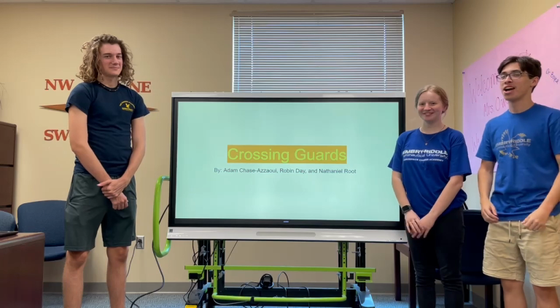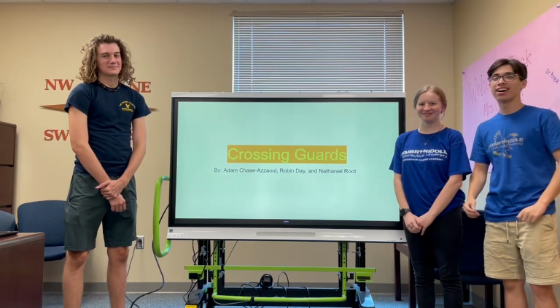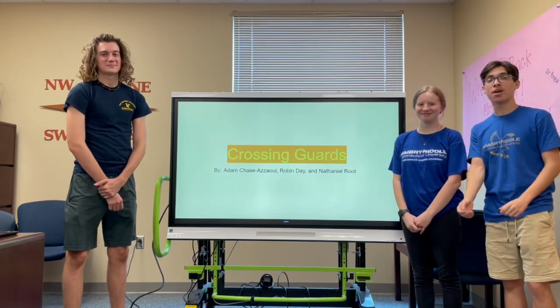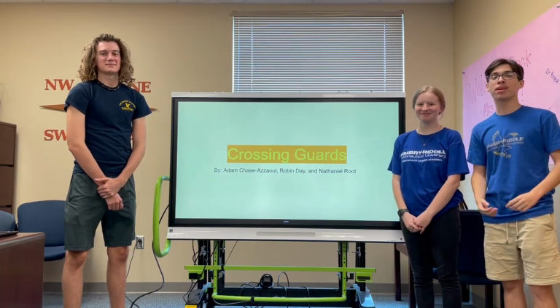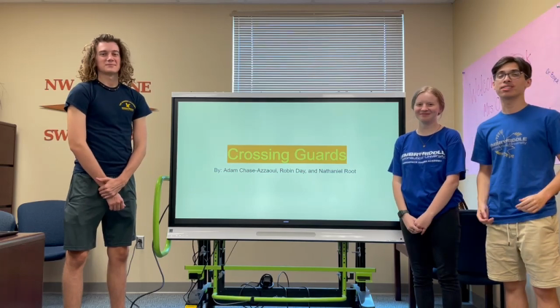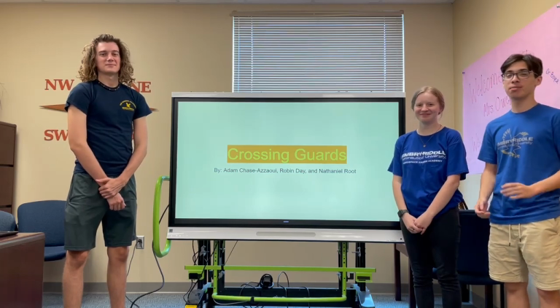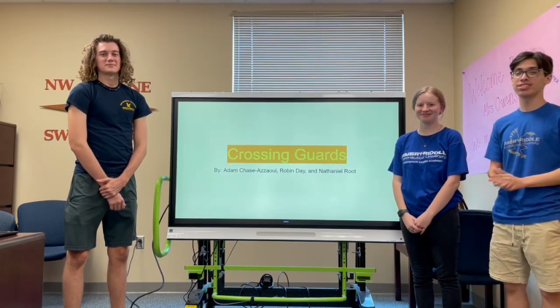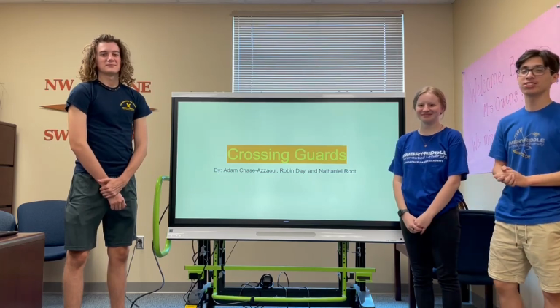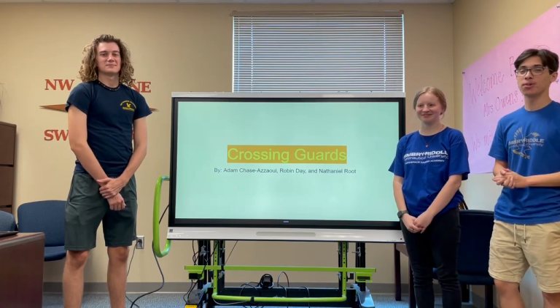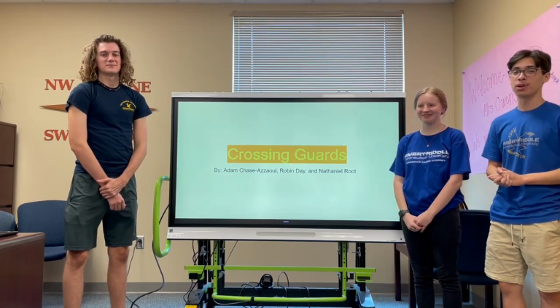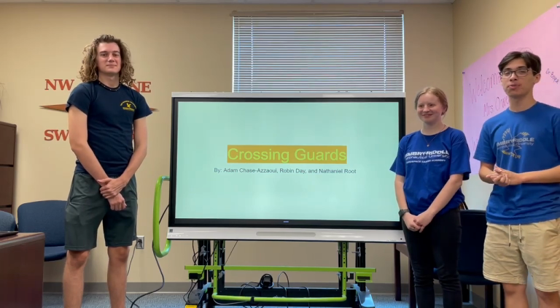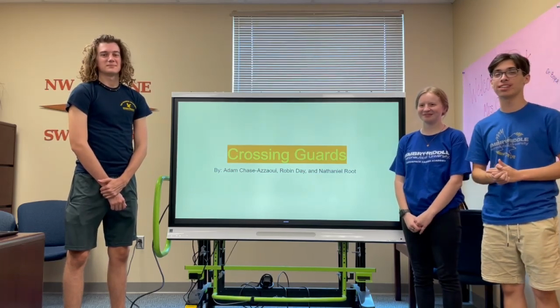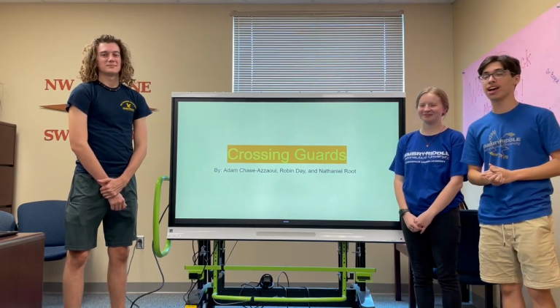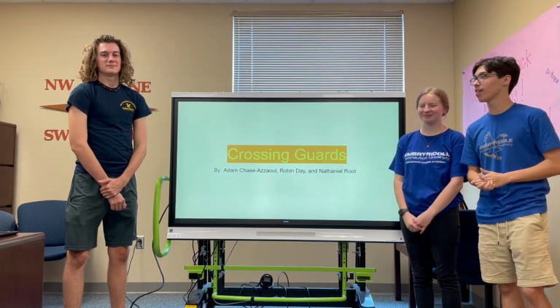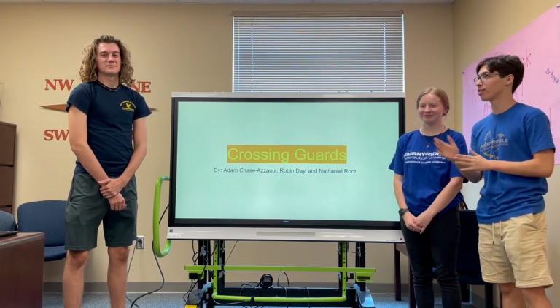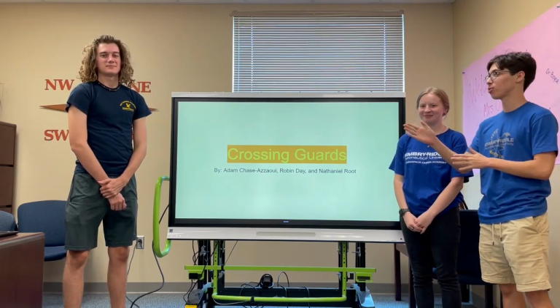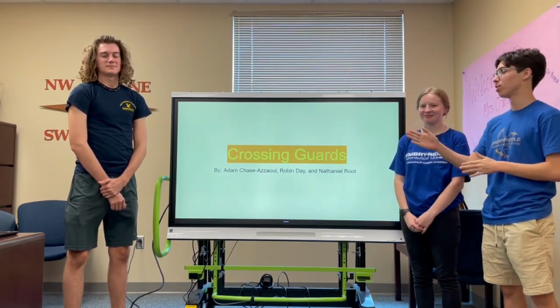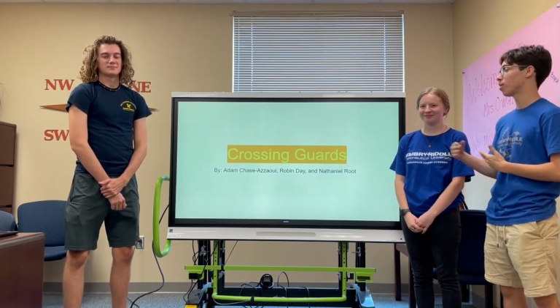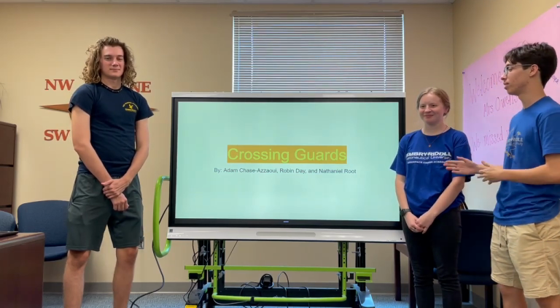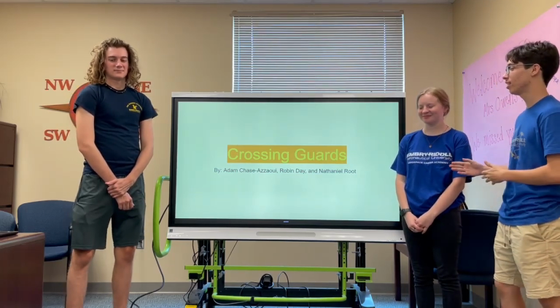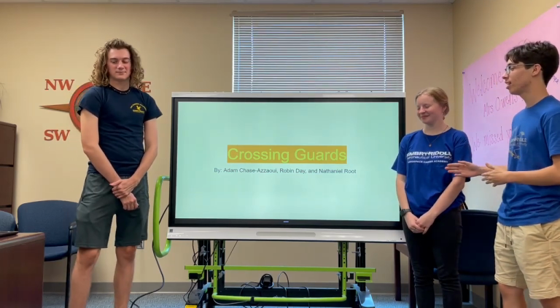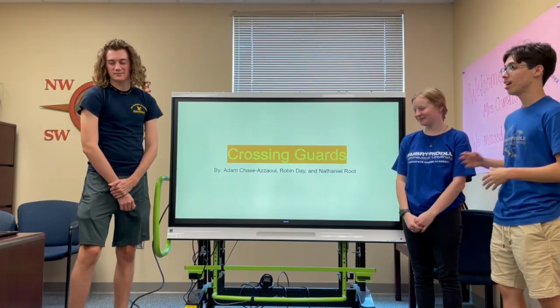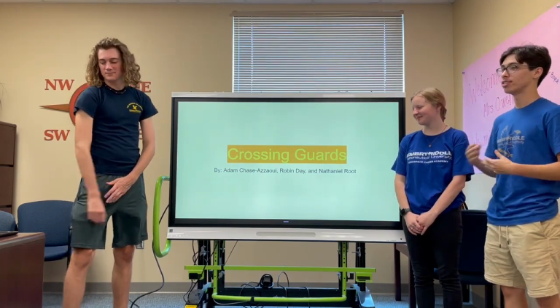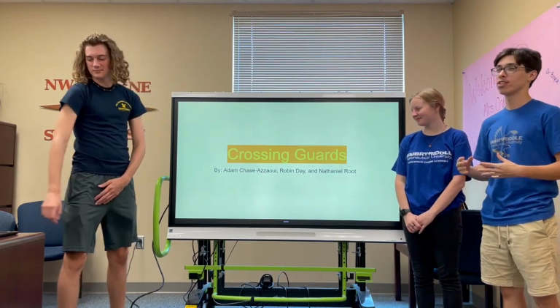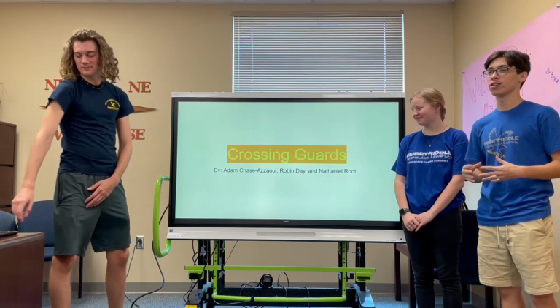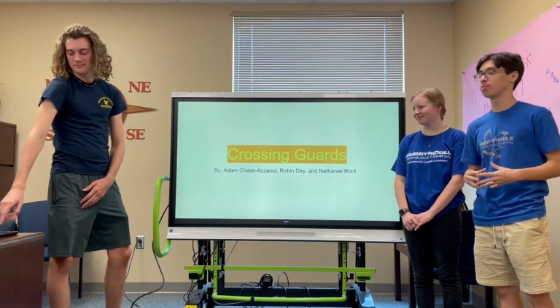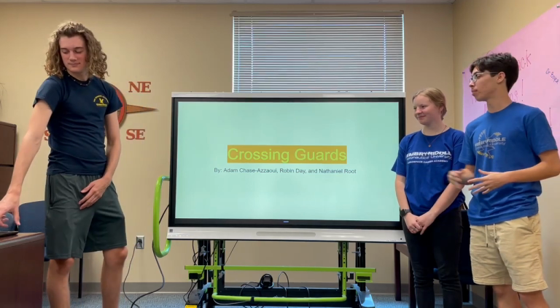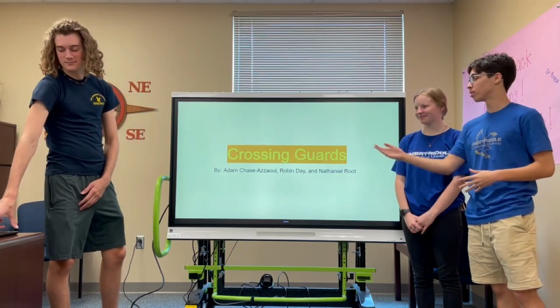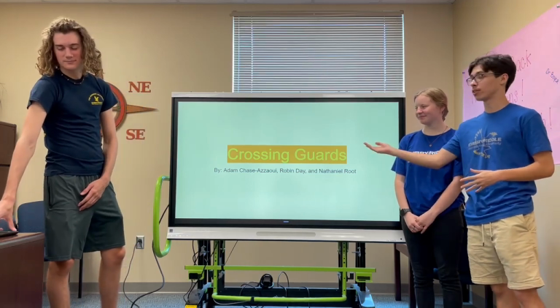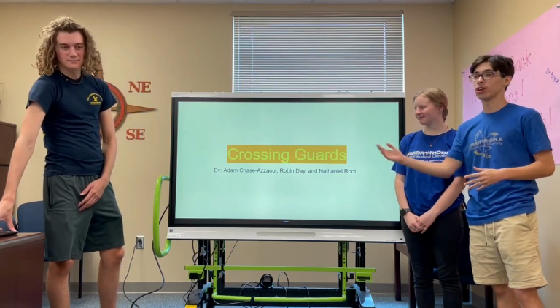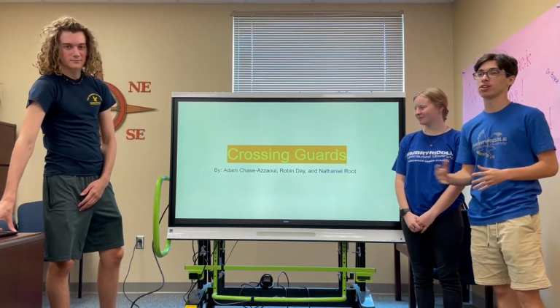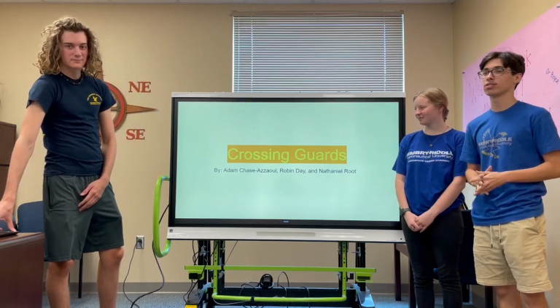Hi, my name is Adam Chase-Zoey, and with me today I have Nathaniel Root and Robin Day. Together our team name ends up being the Crossing Guards.